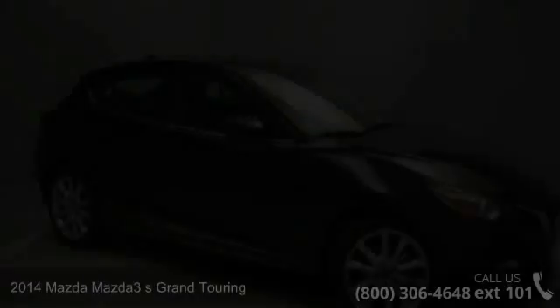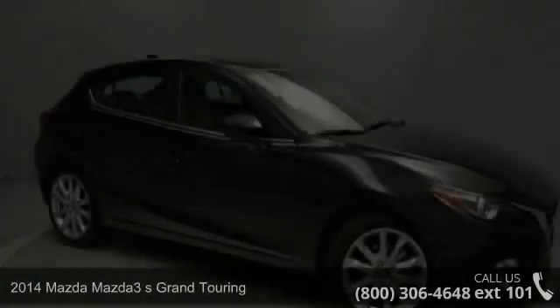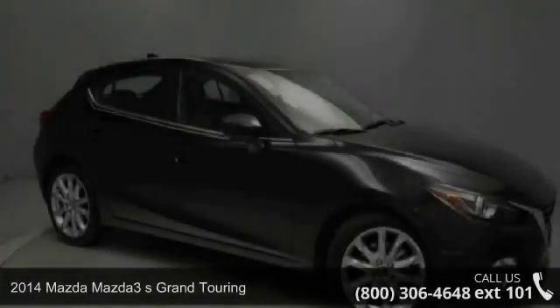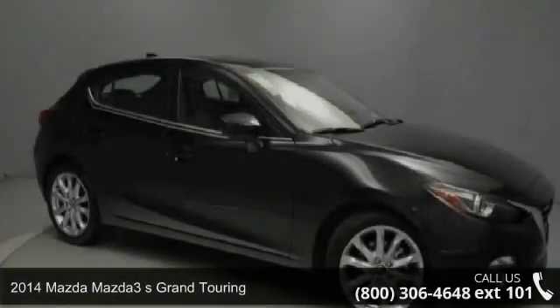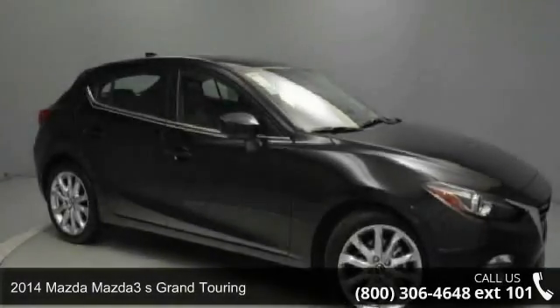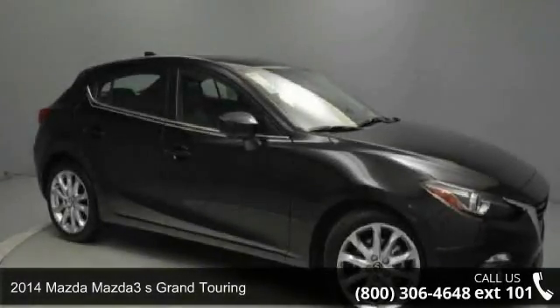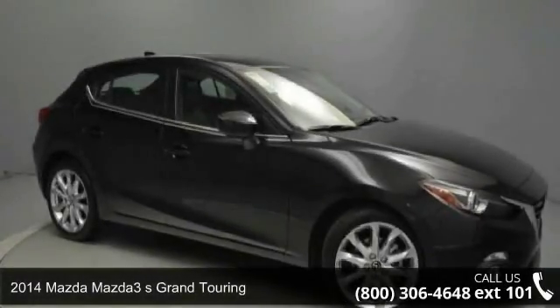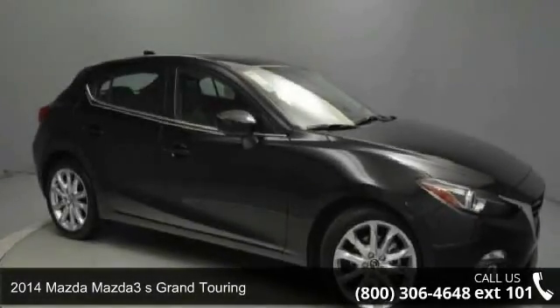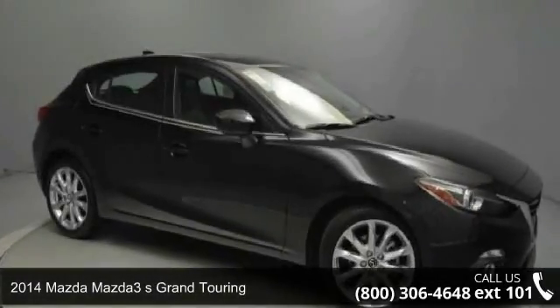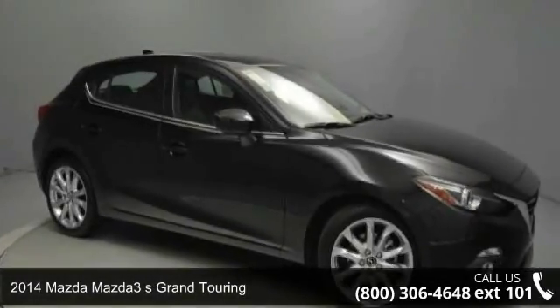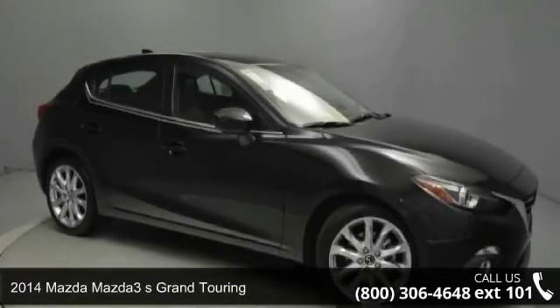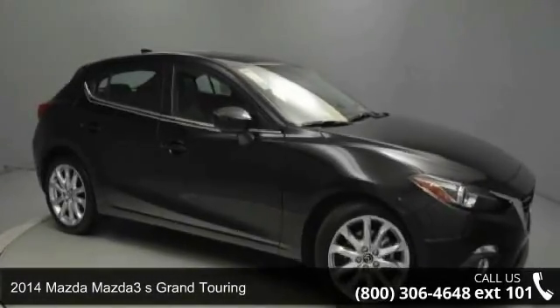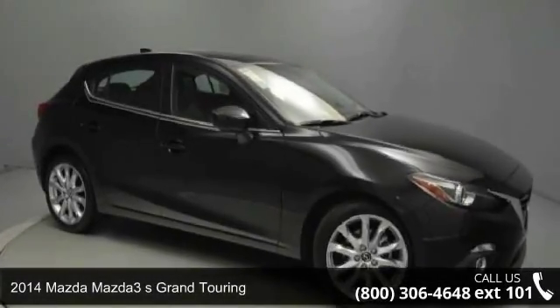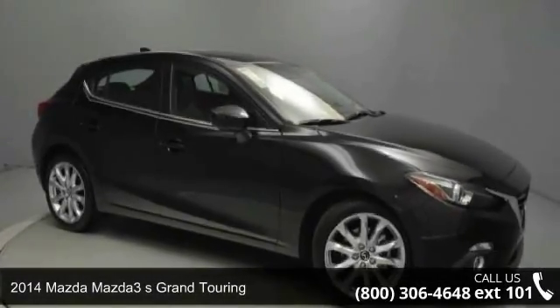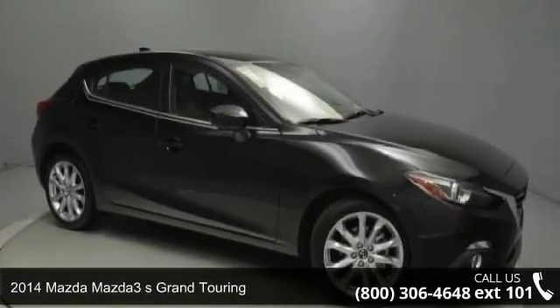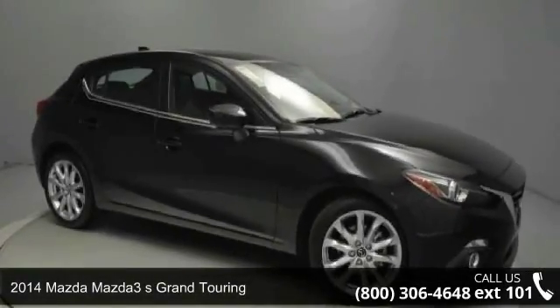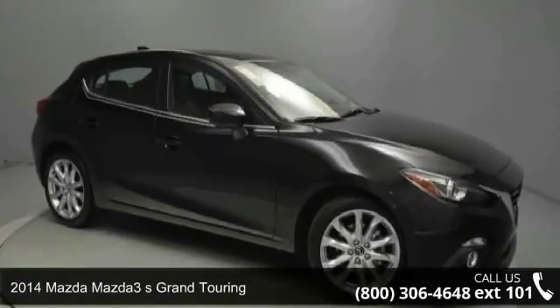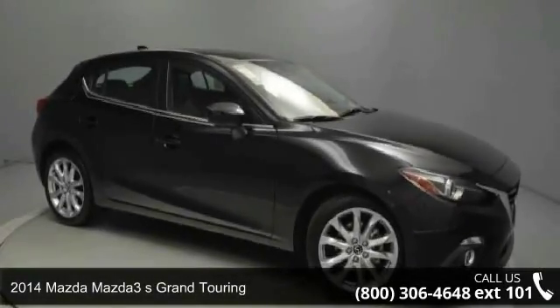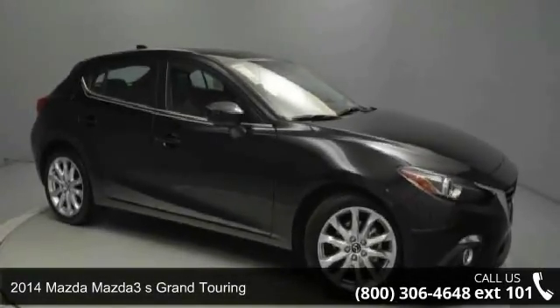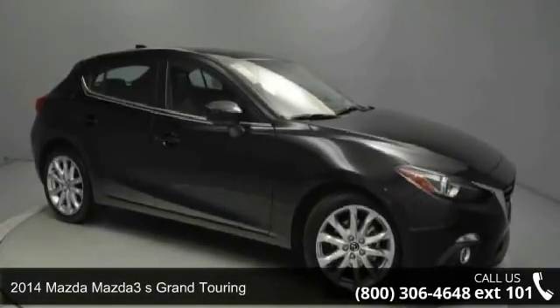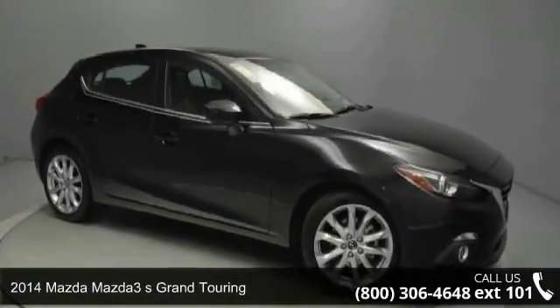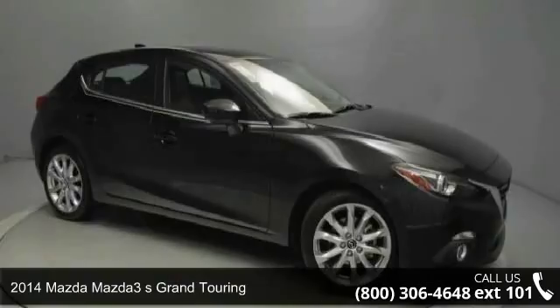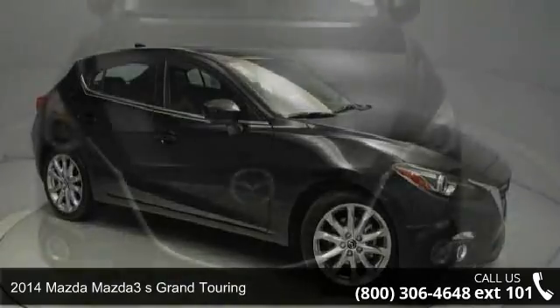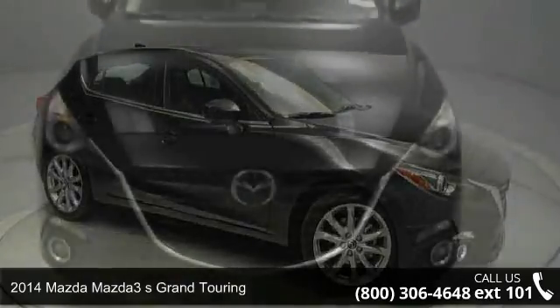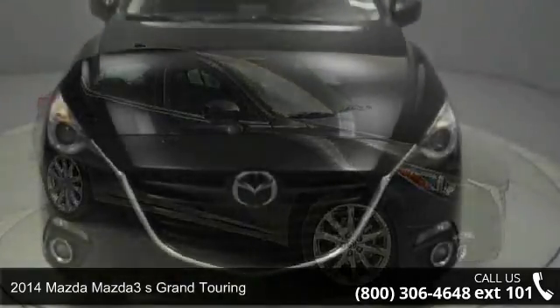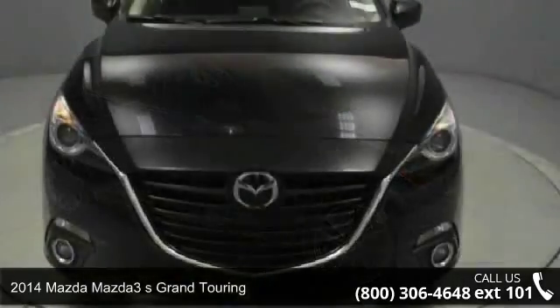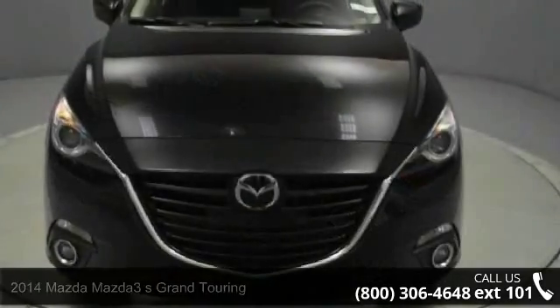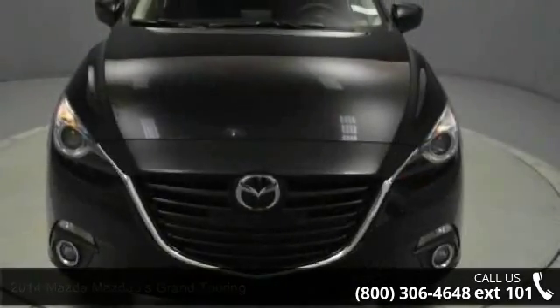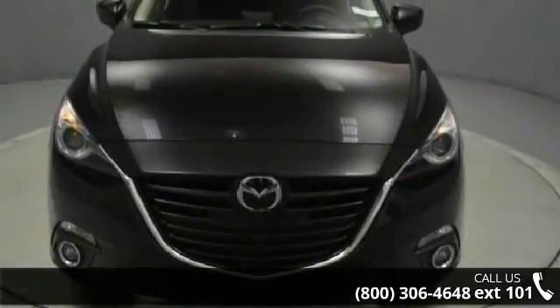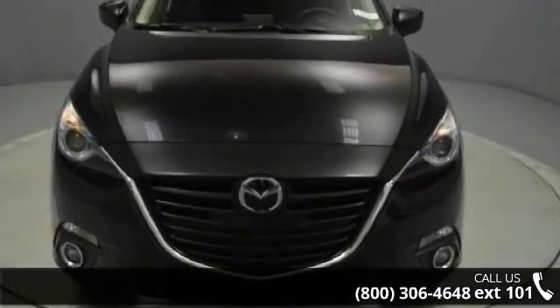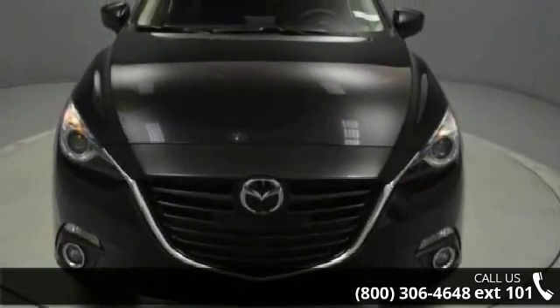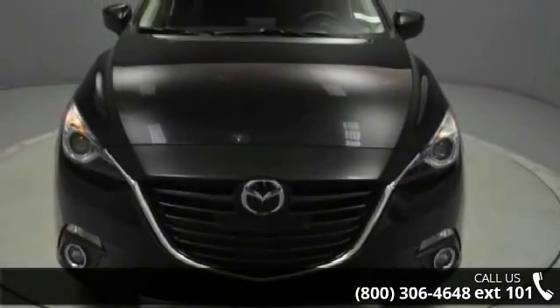Step into the 2014 Mazda Mazda 3. If you are looking for an automobile with great features, look no further.